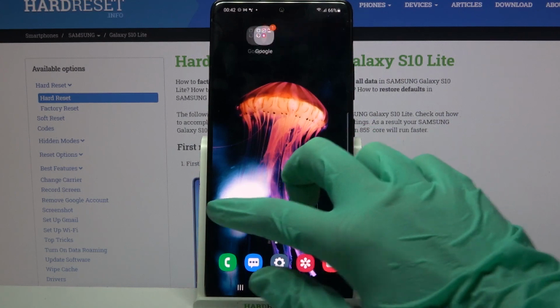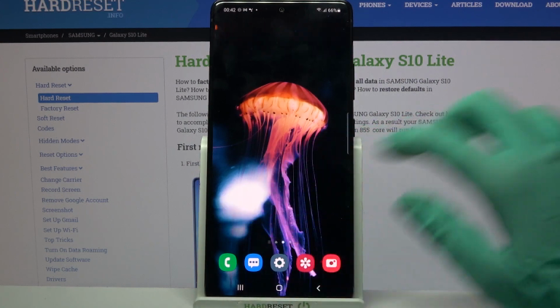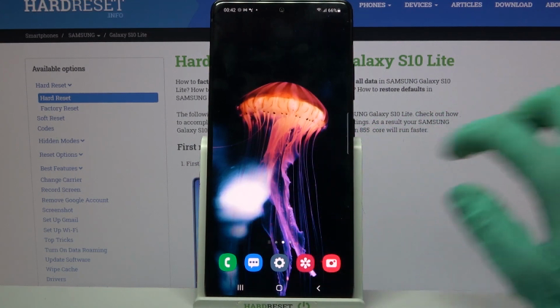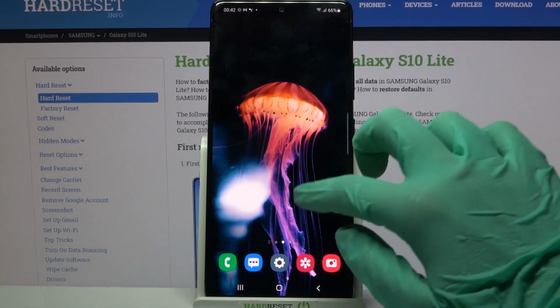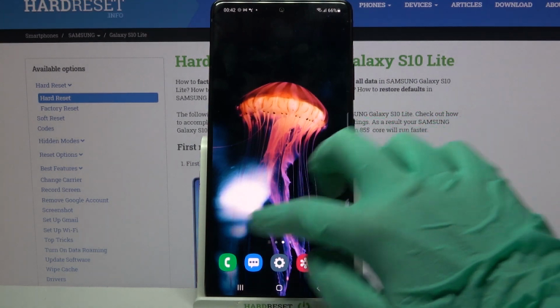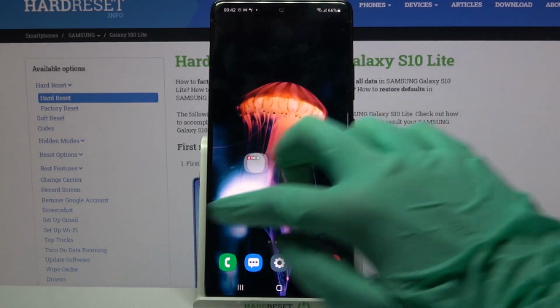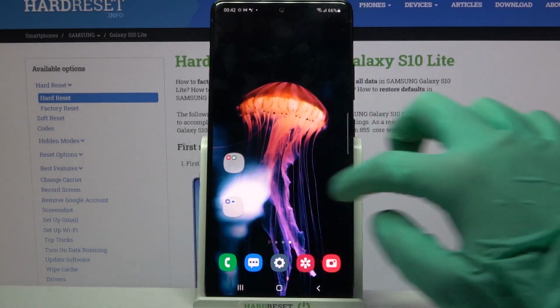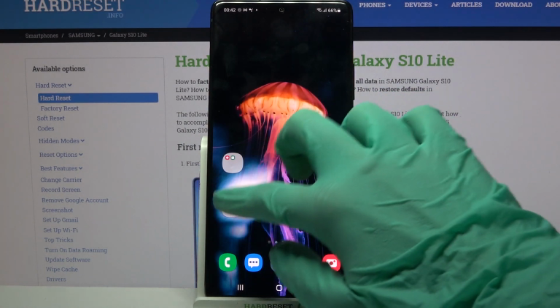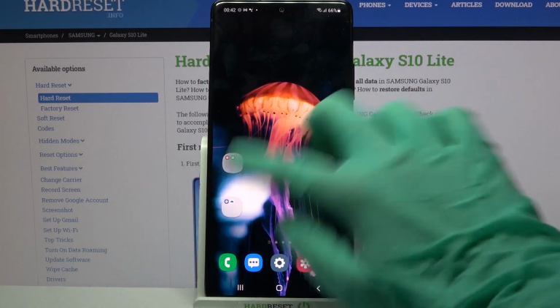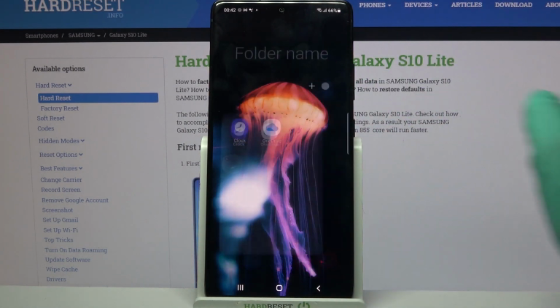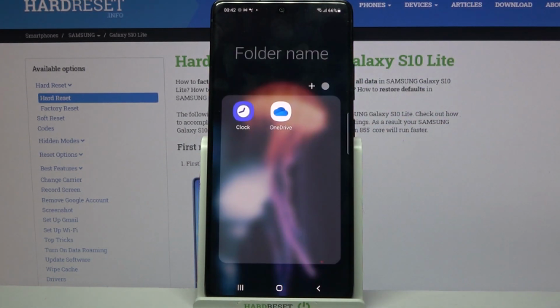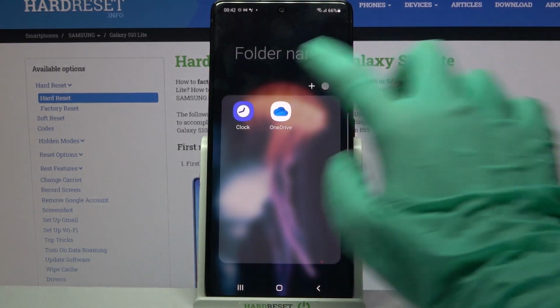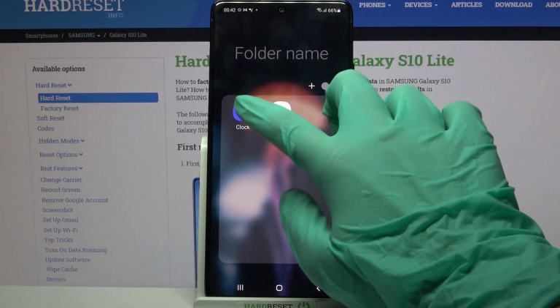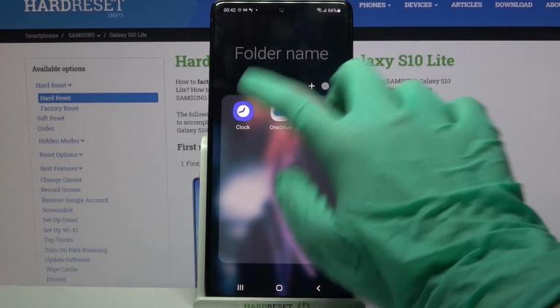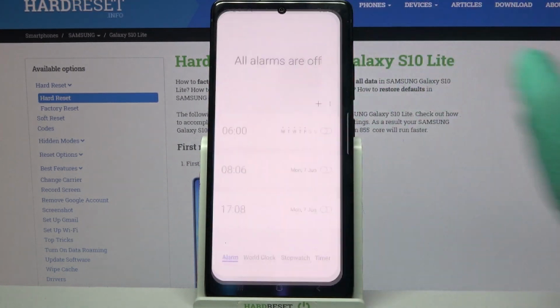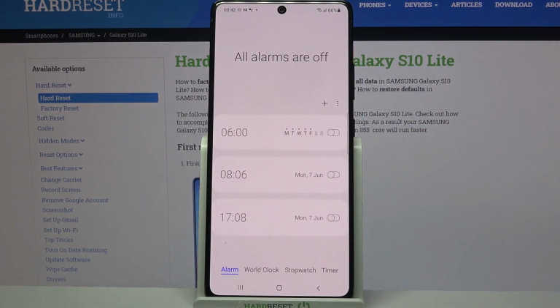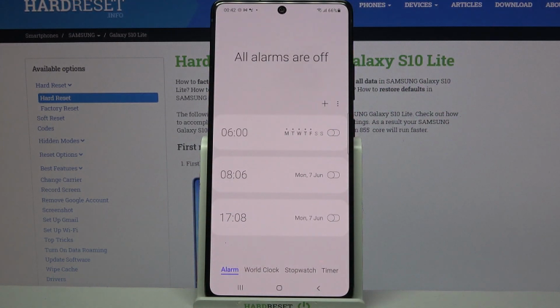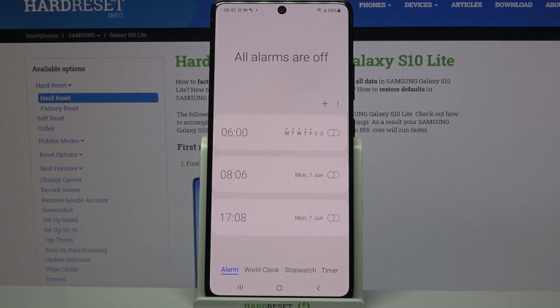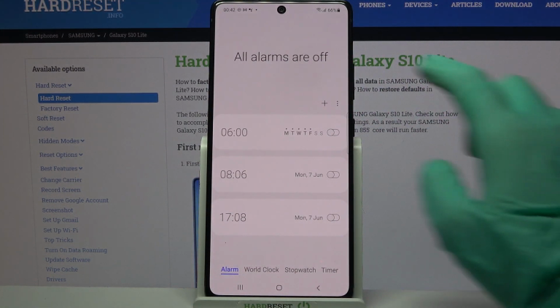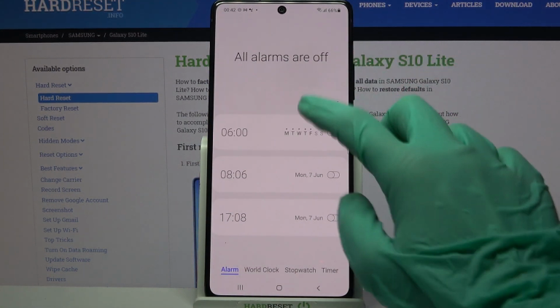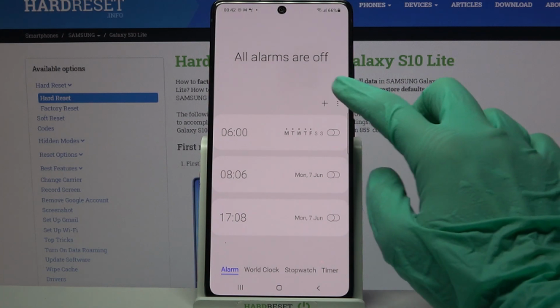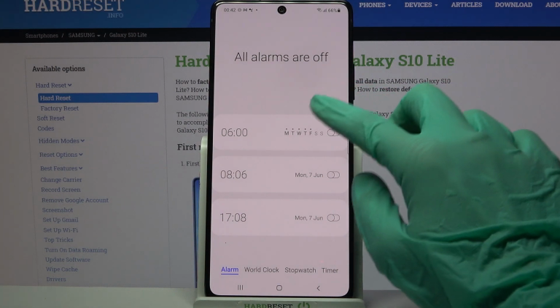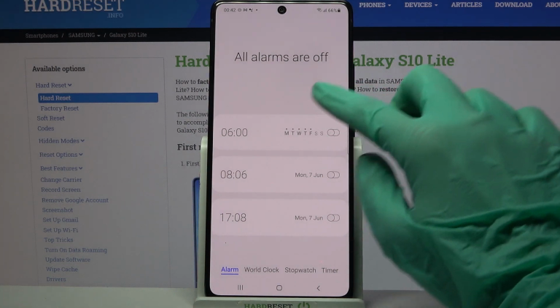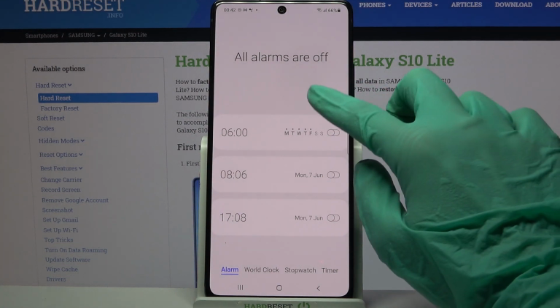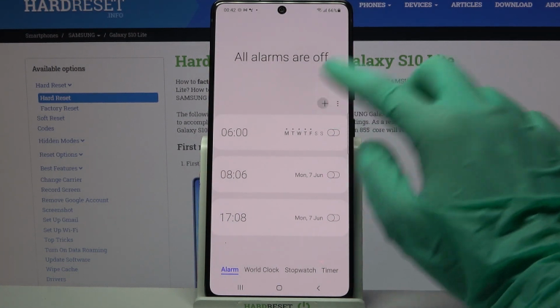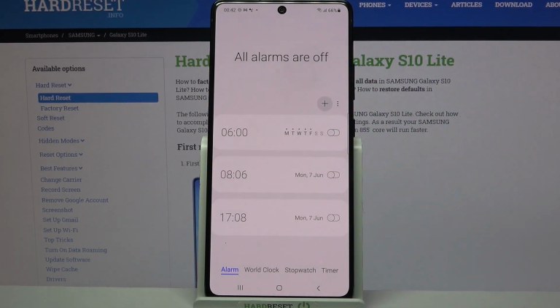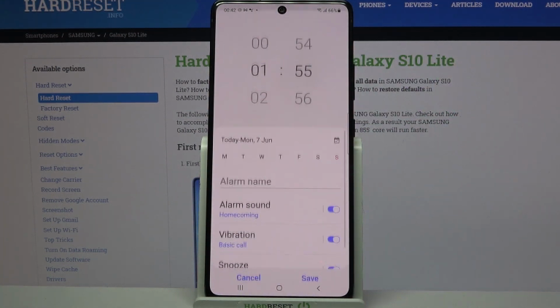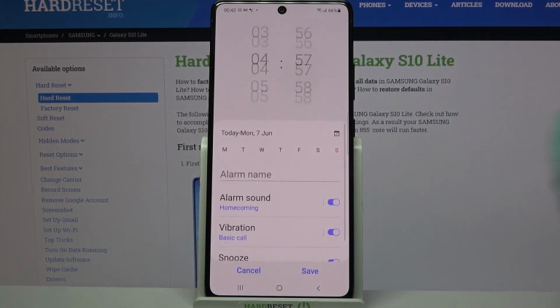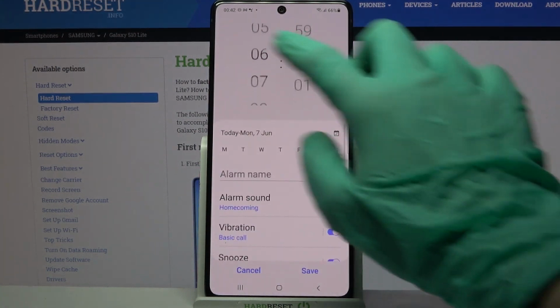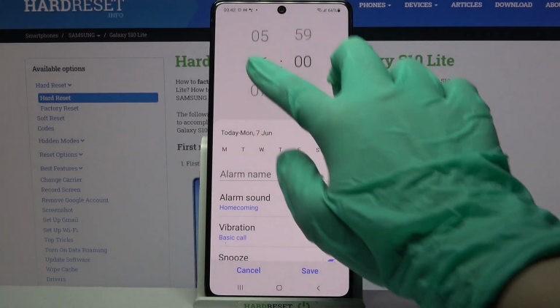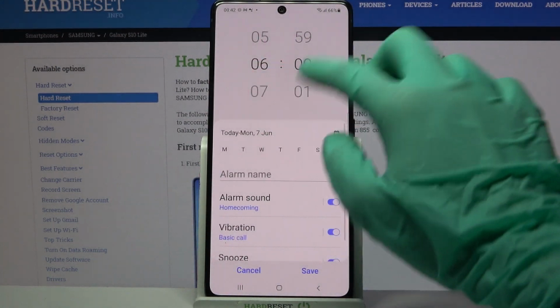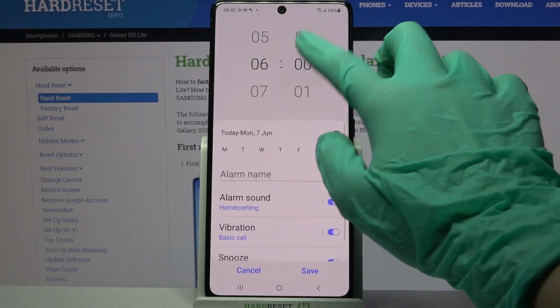First of all you need to find Clock and tap on it. Then click on this plus icon over here and set up an hour.